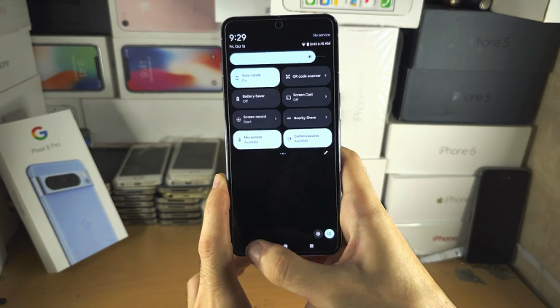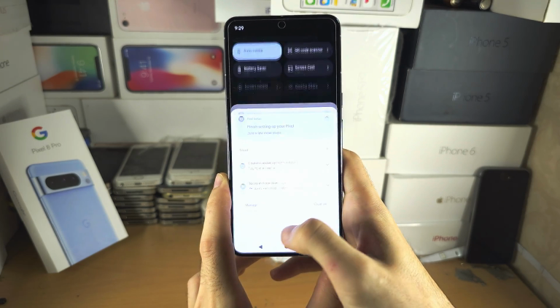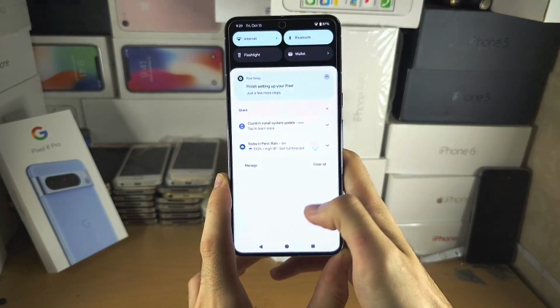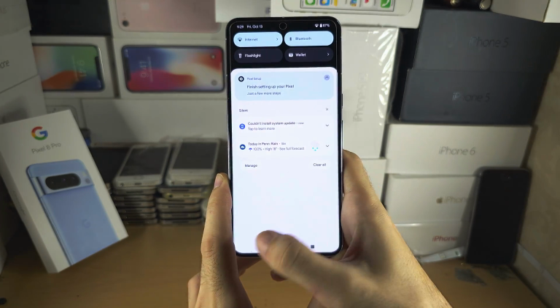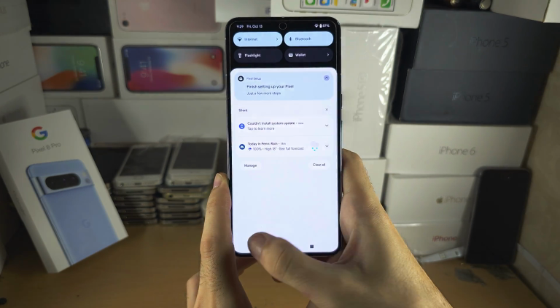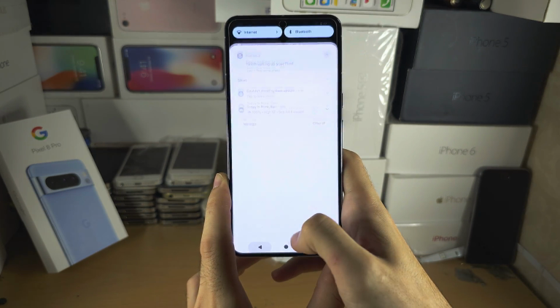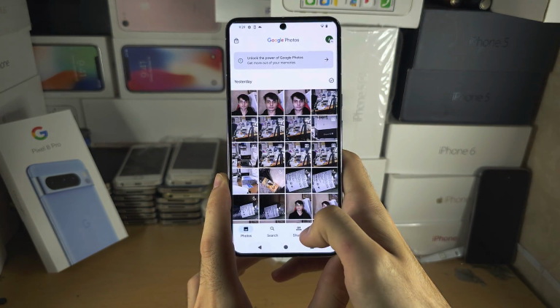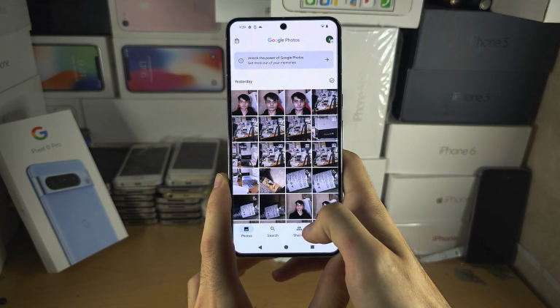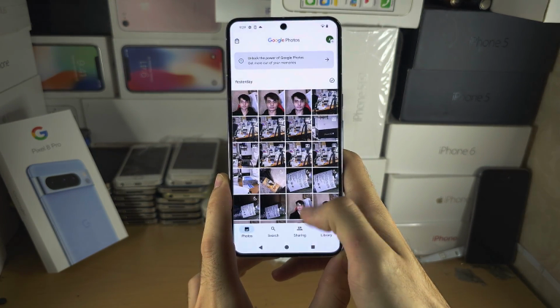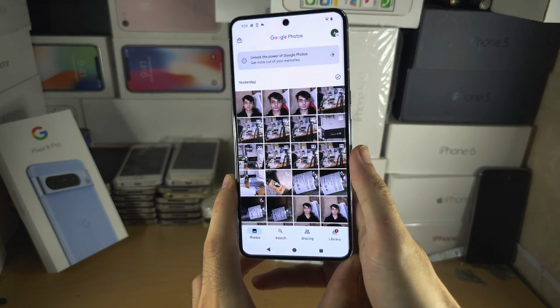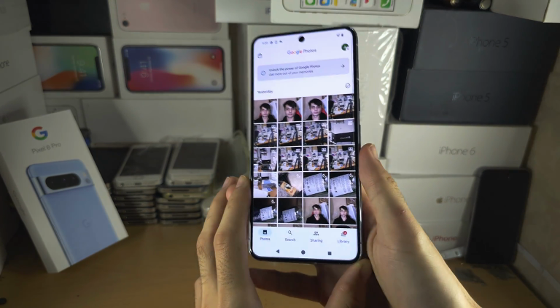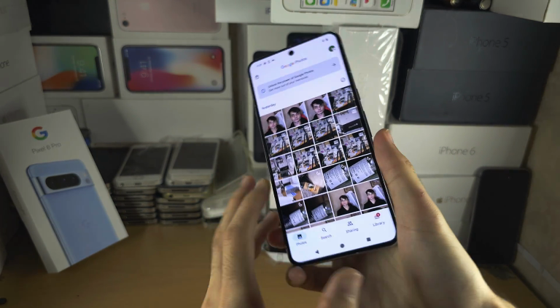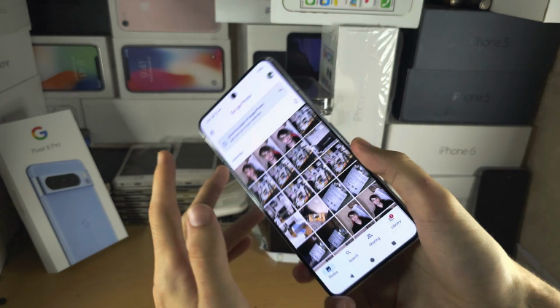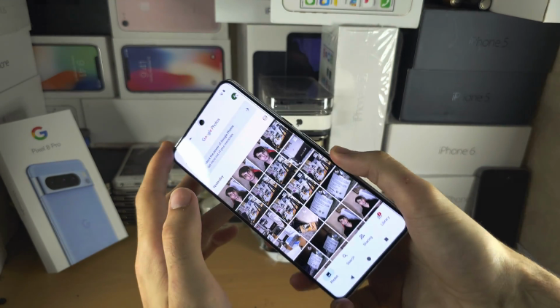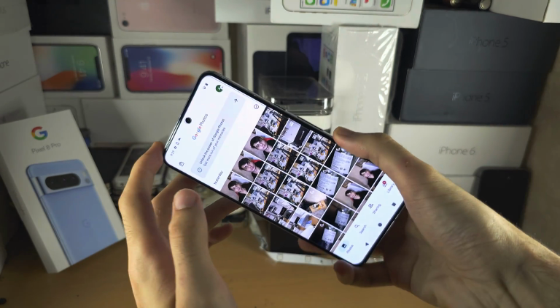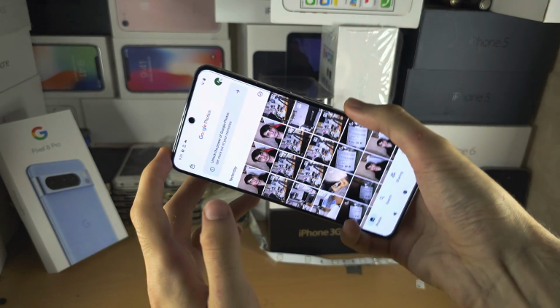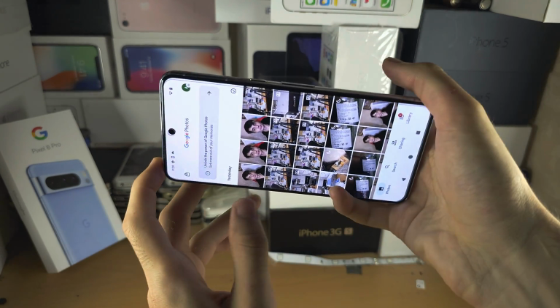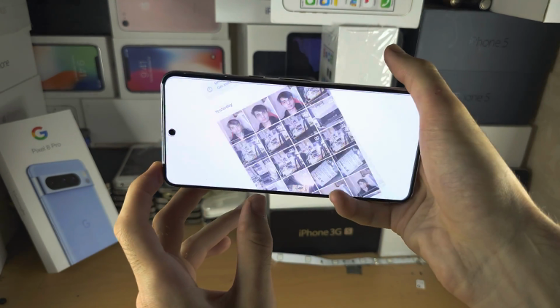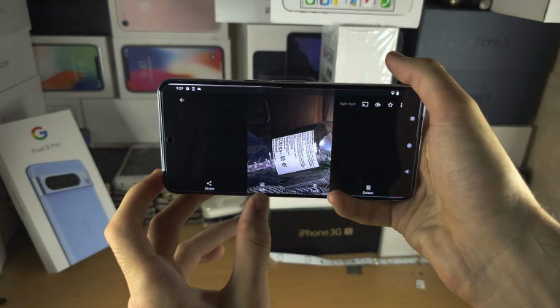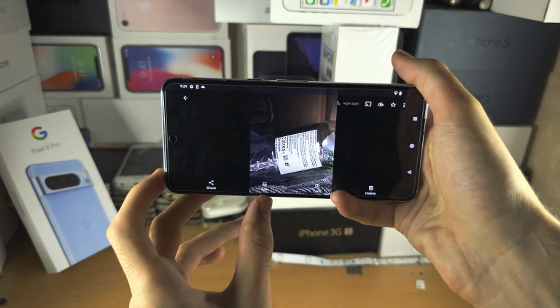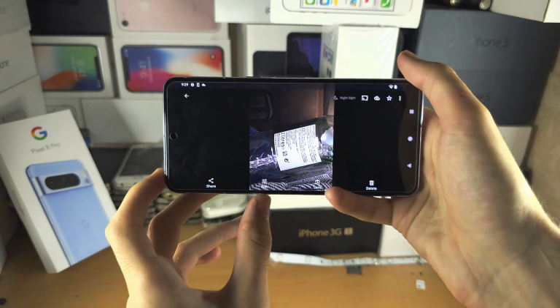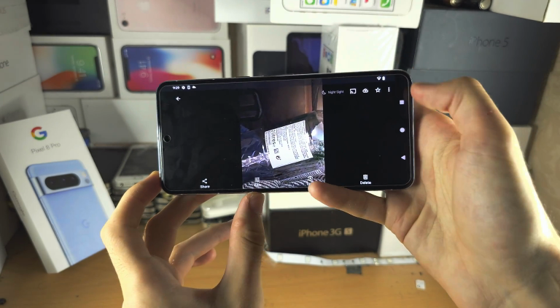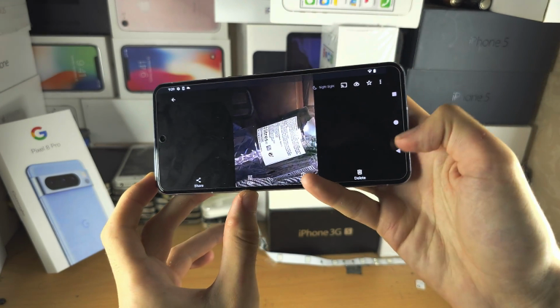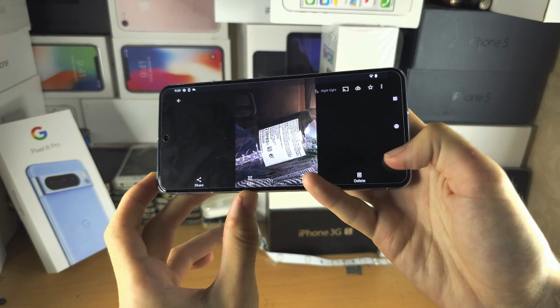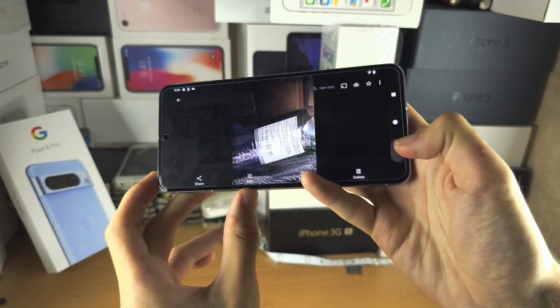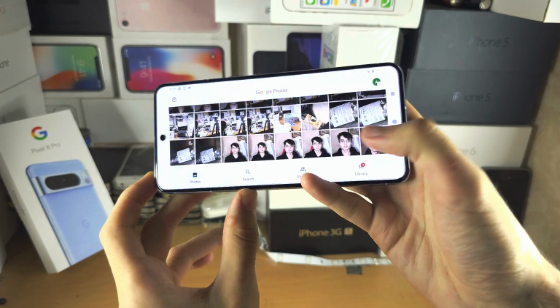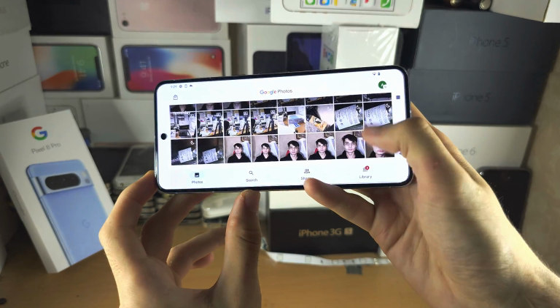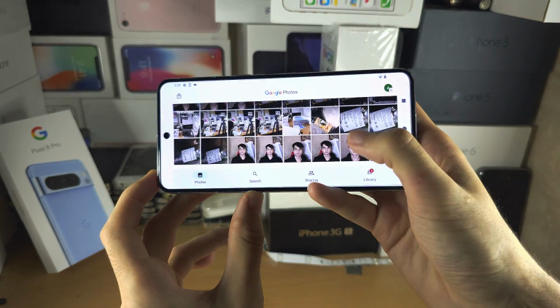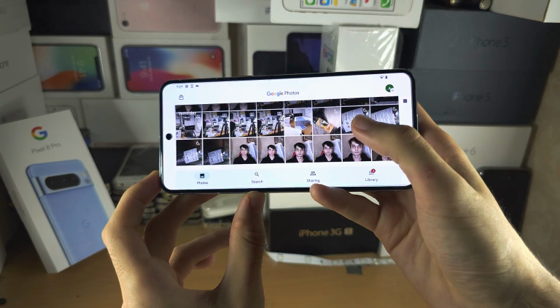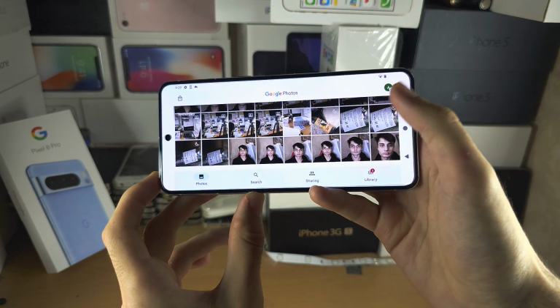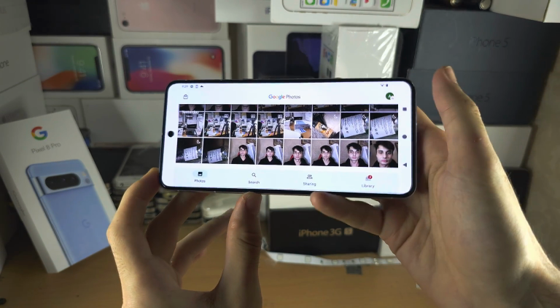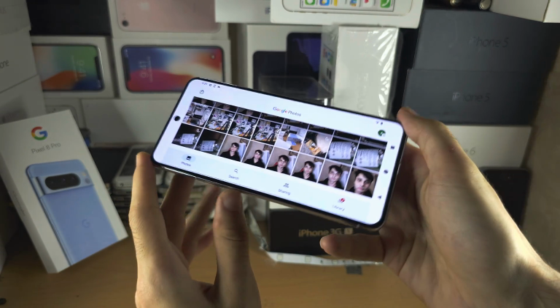Then we'll go back and now let's try — you can see it's working now.